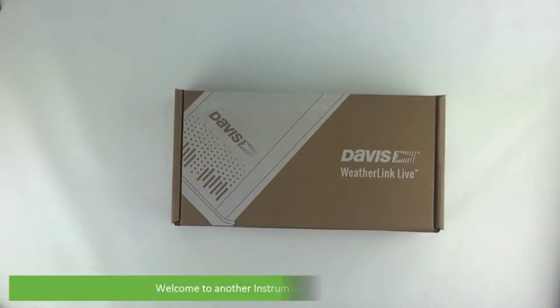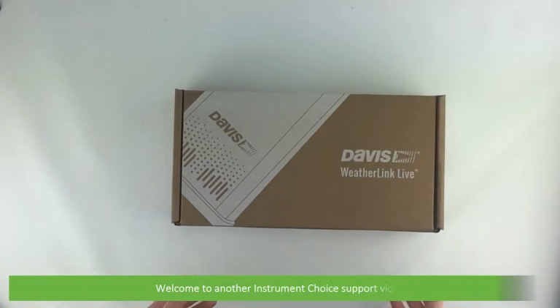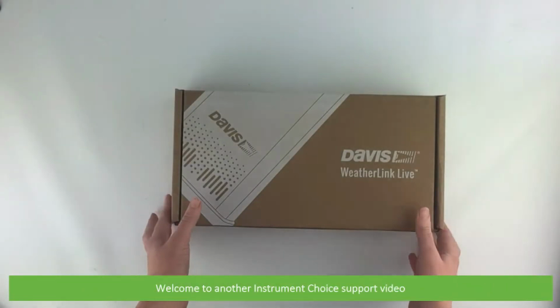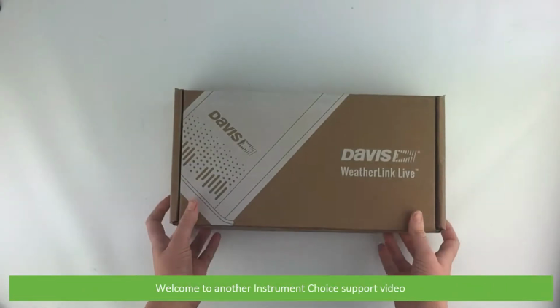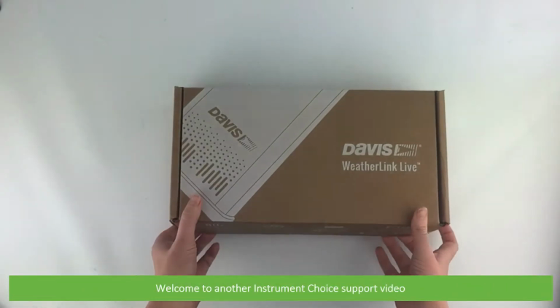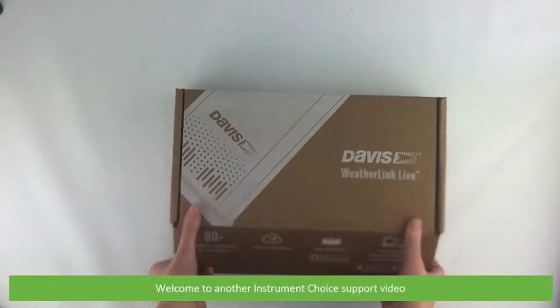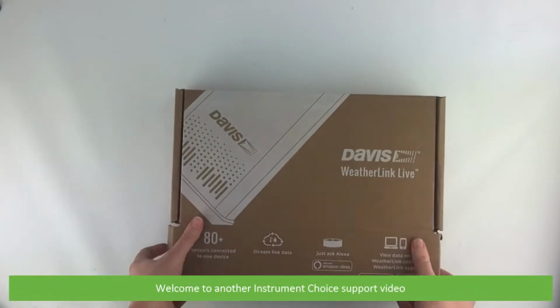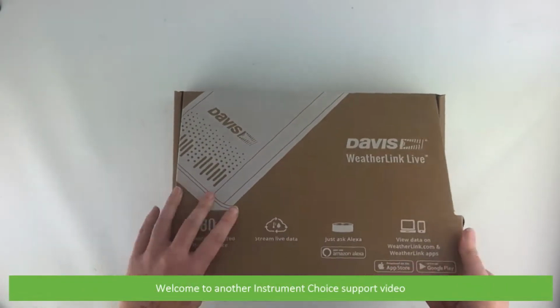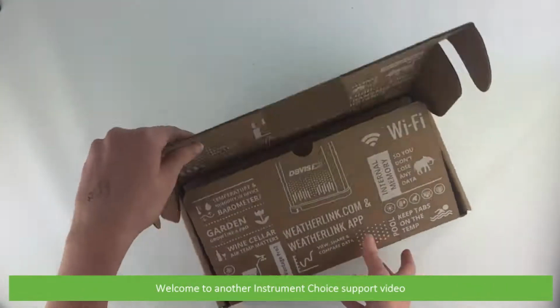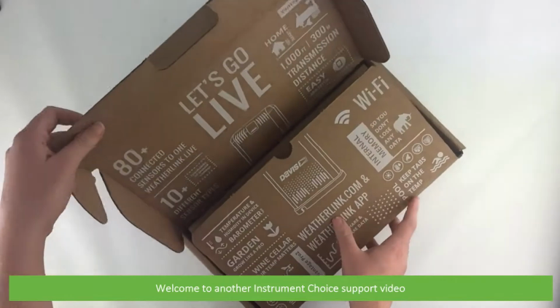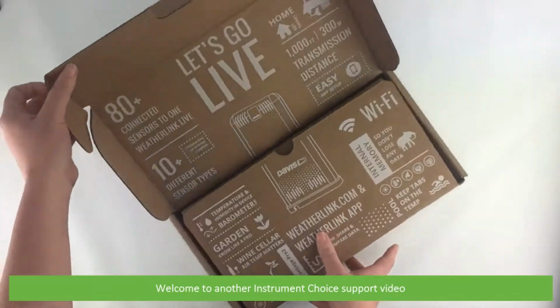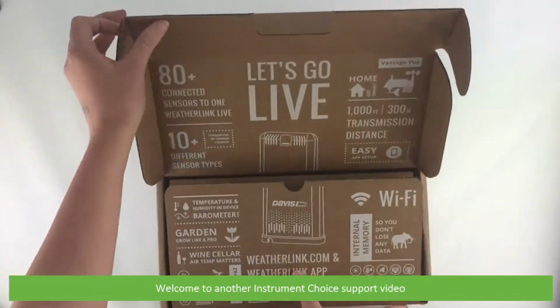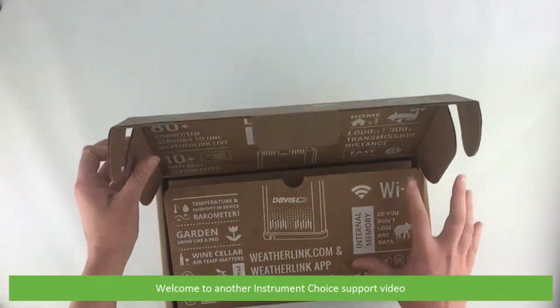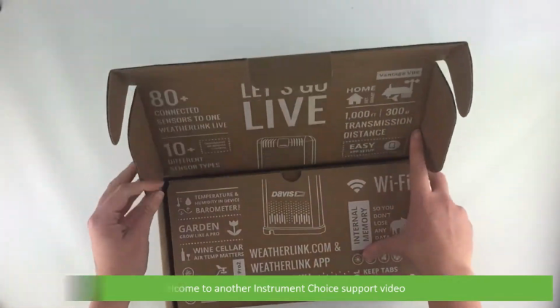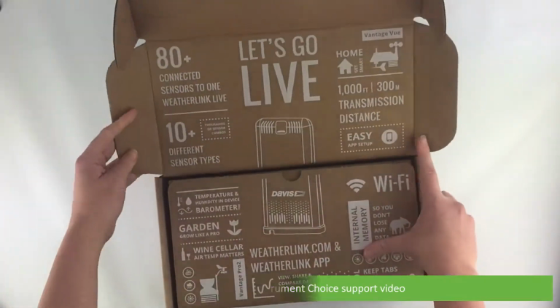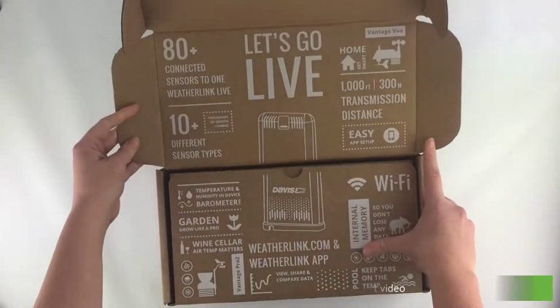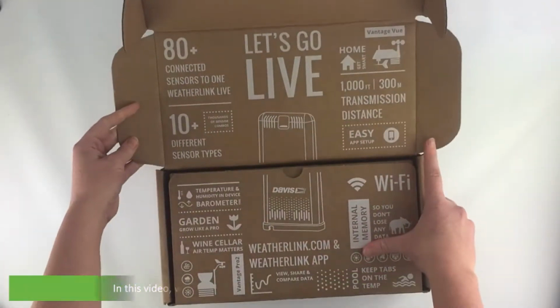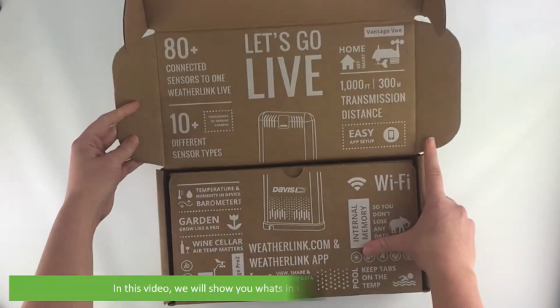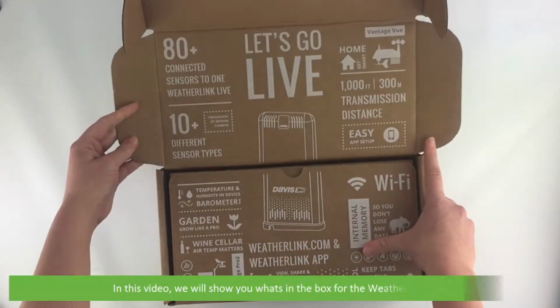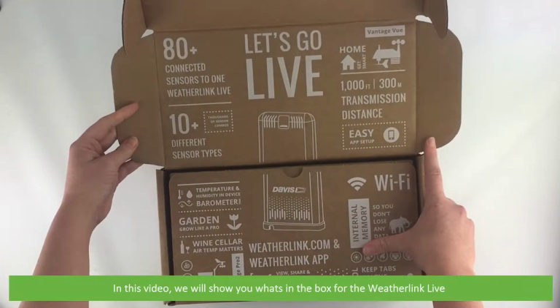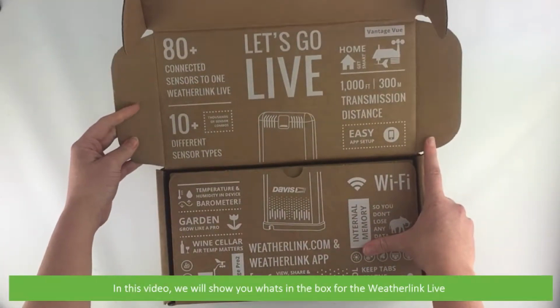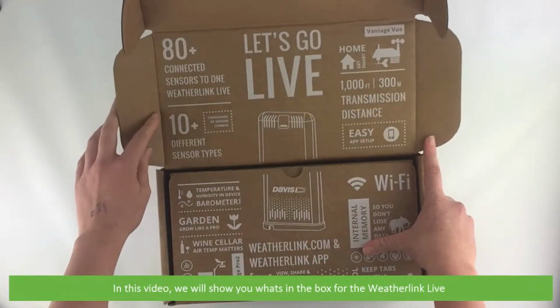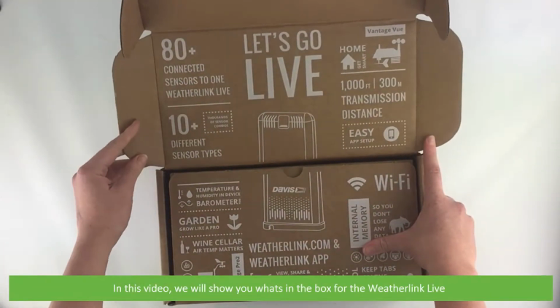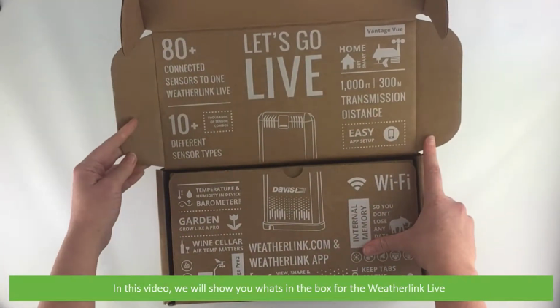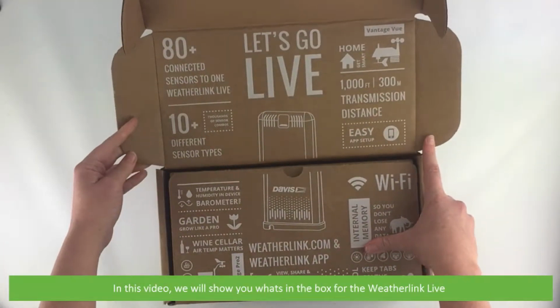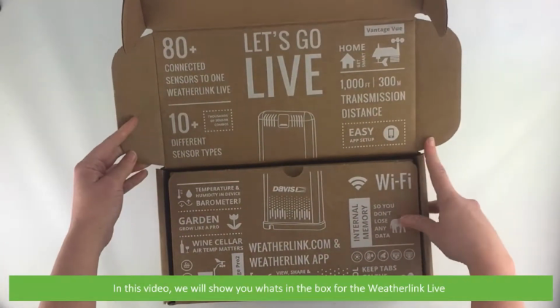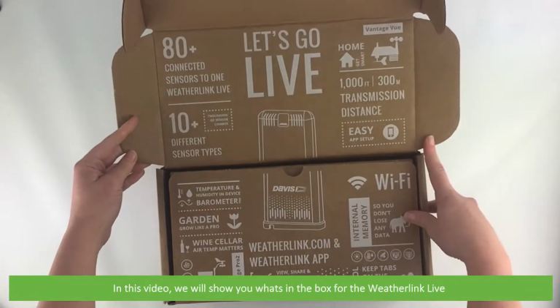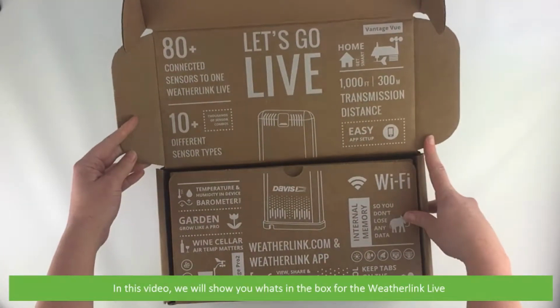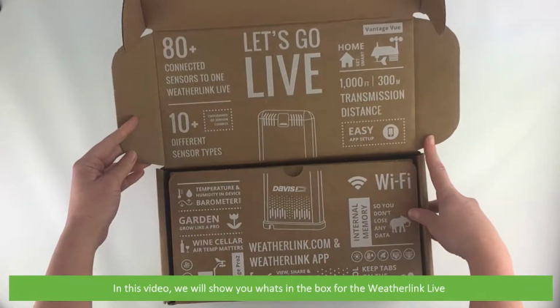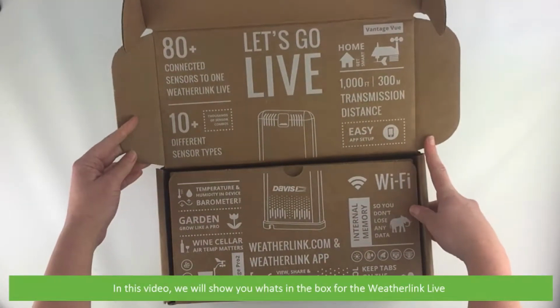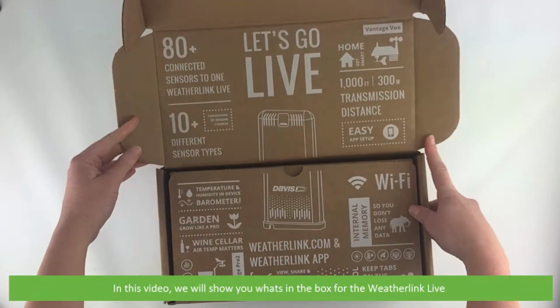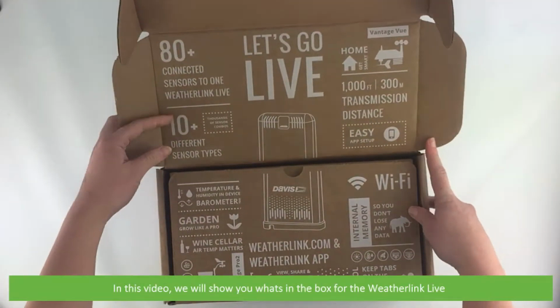Hi and welcome to another Instrument Choice support video. In this video we will show you what's in the box for the WeatherLink Live.